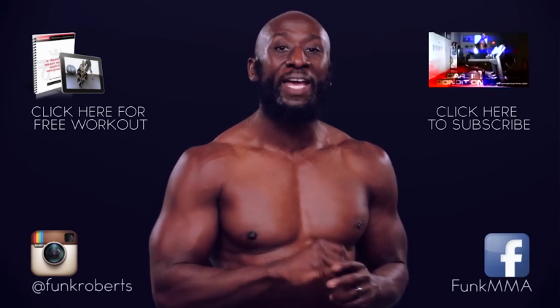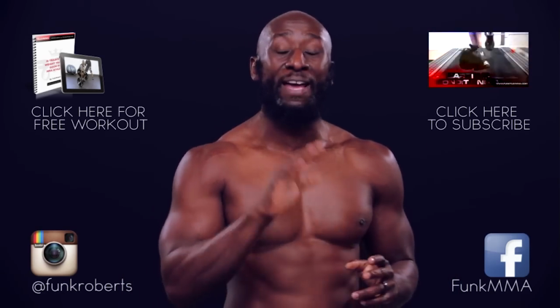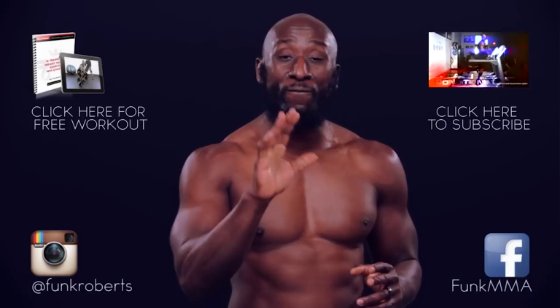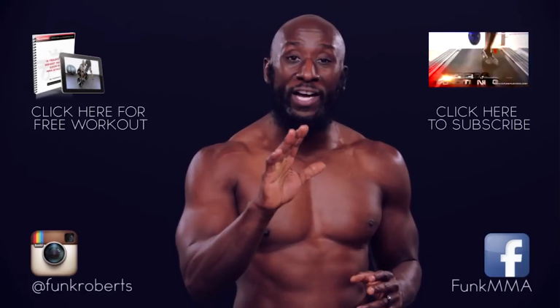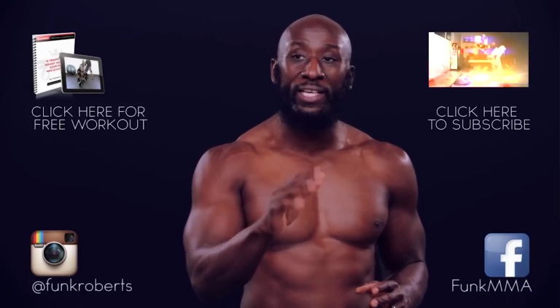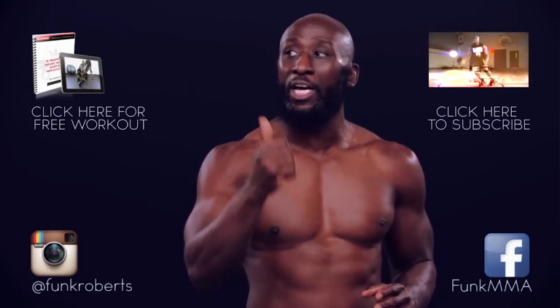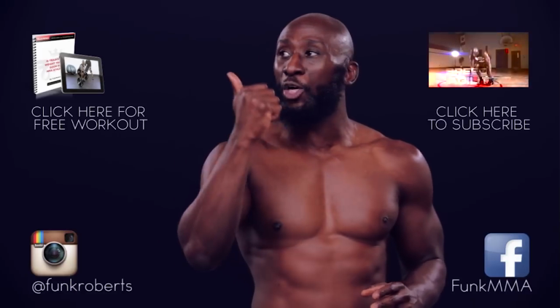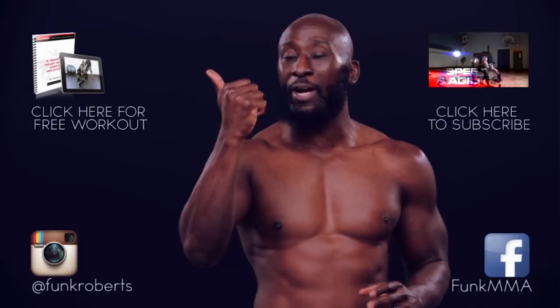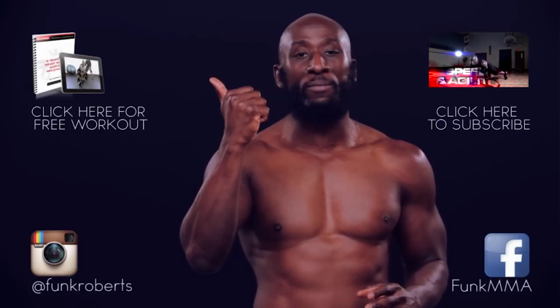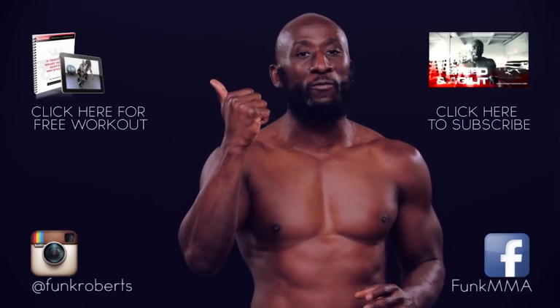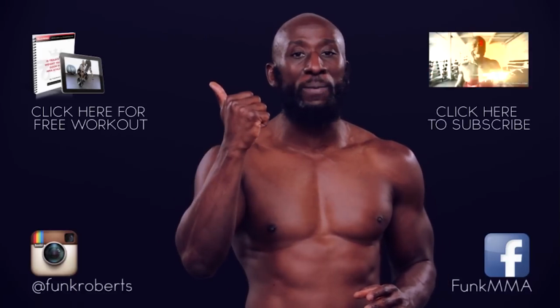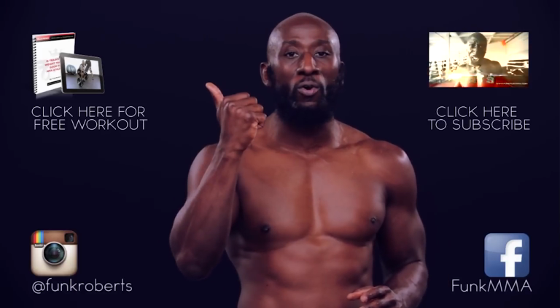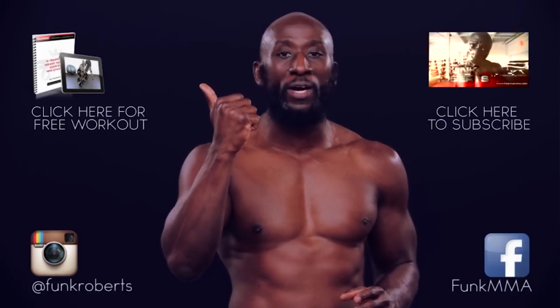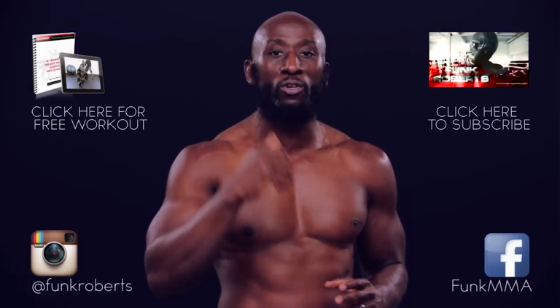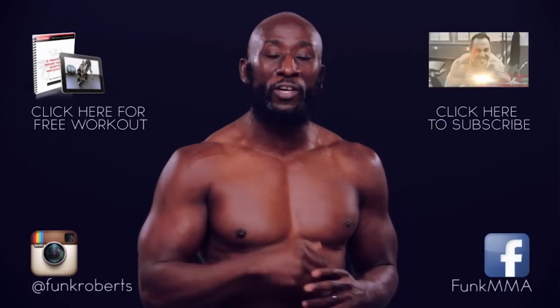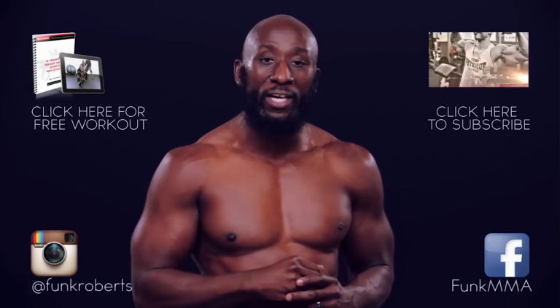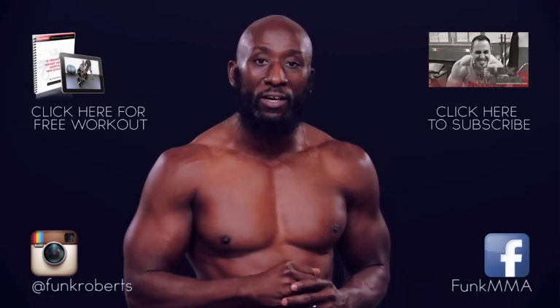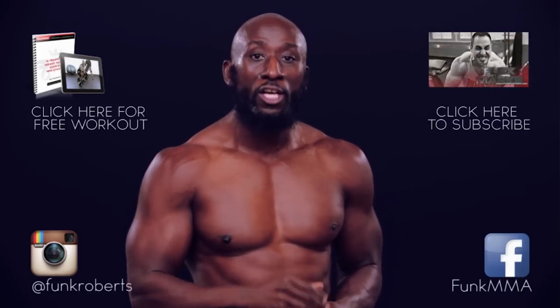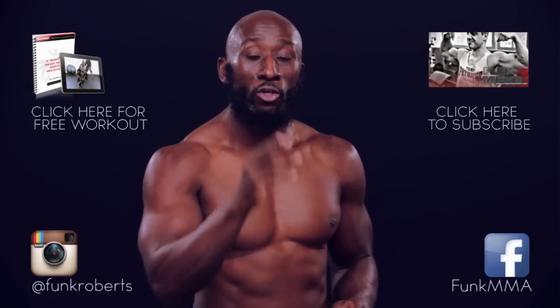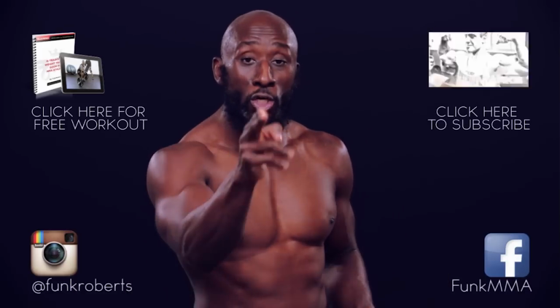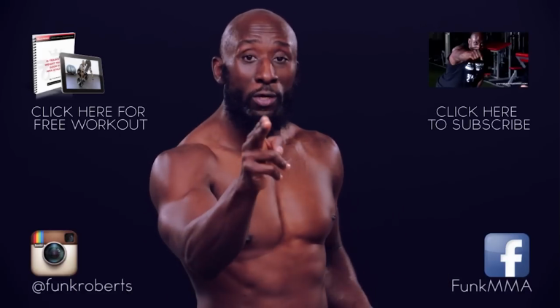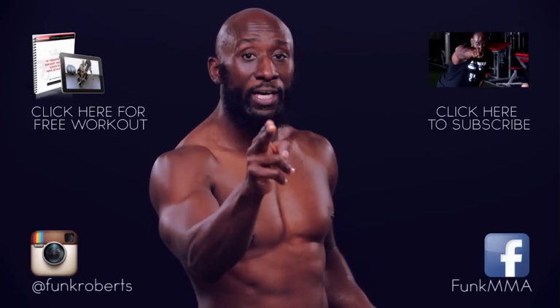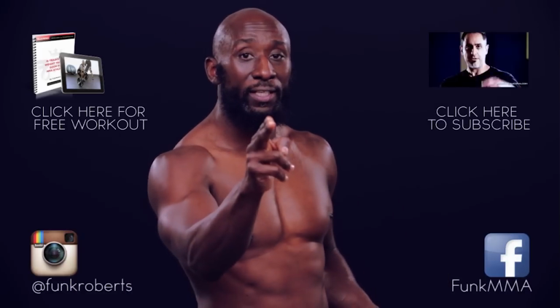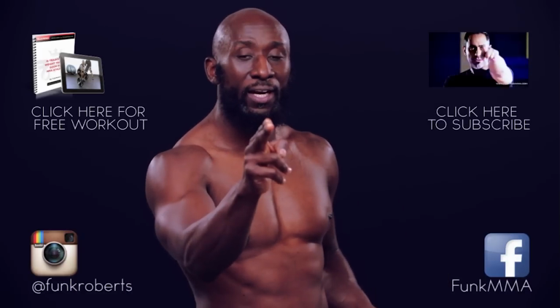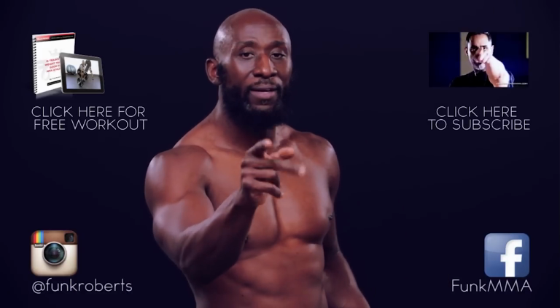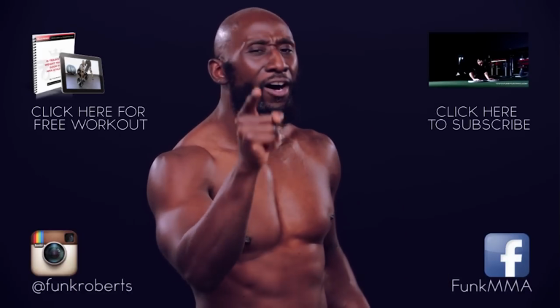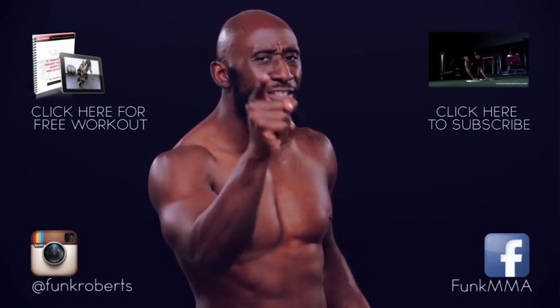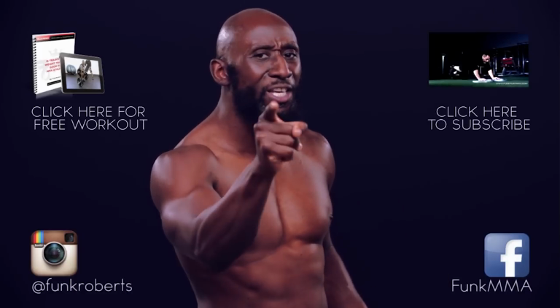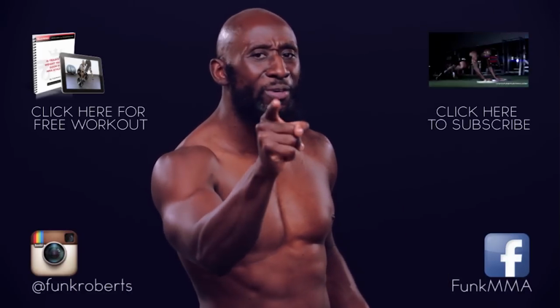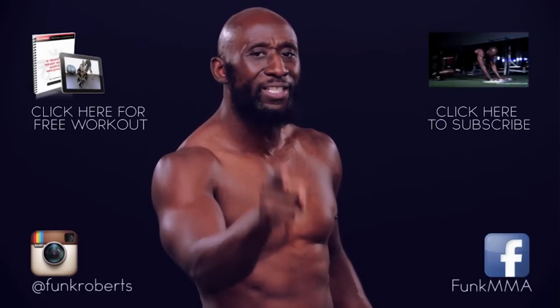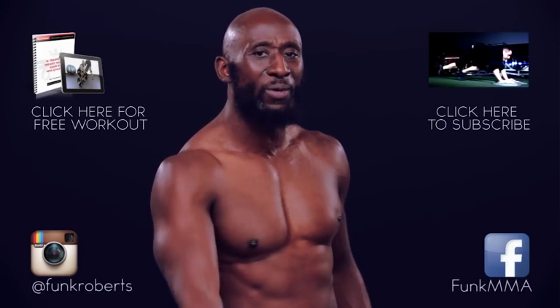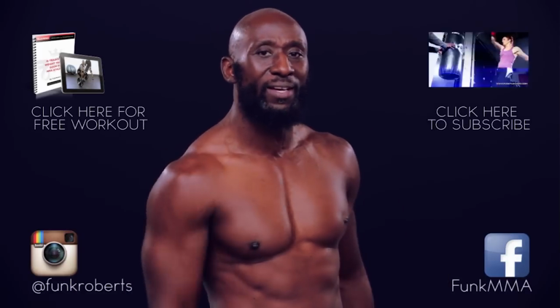And finally, grab your free programs over here so you can get it done. I'll see you next week.